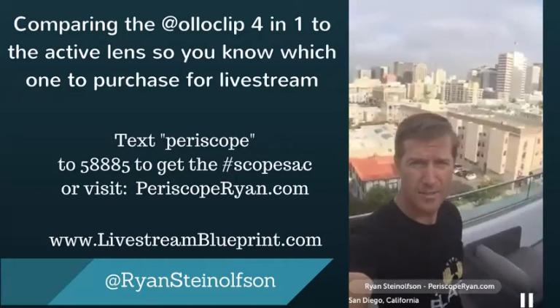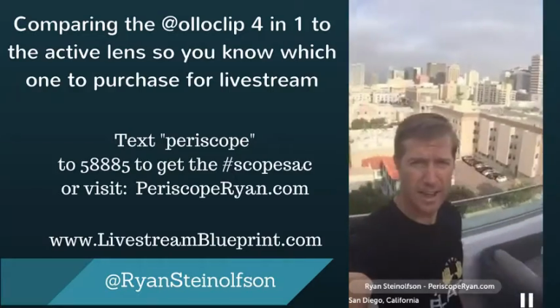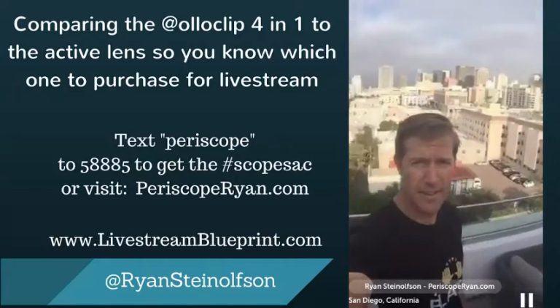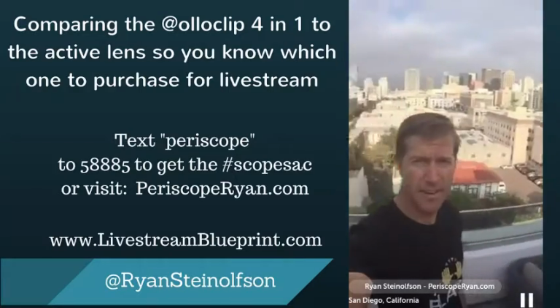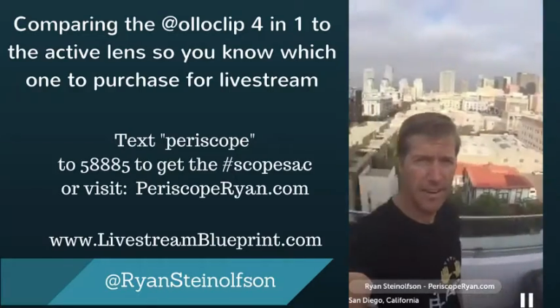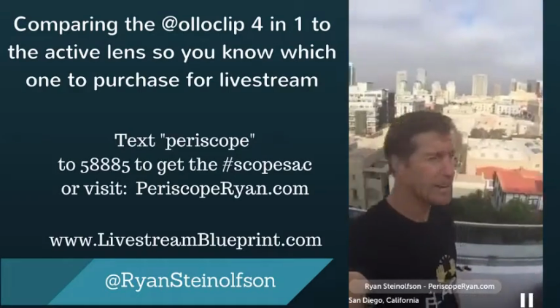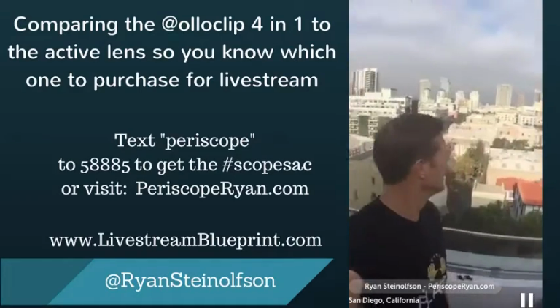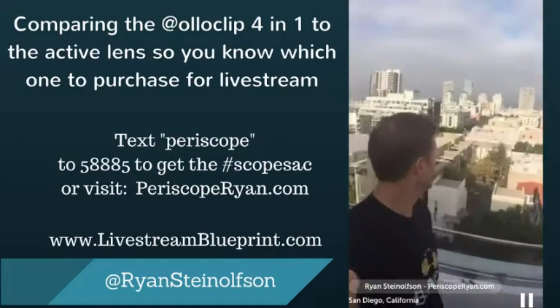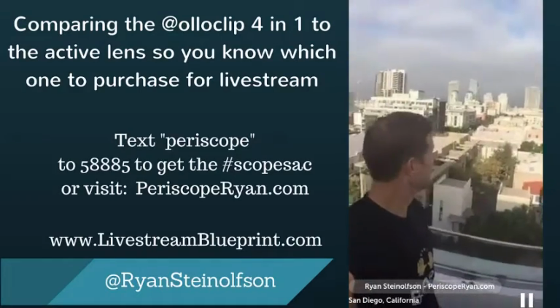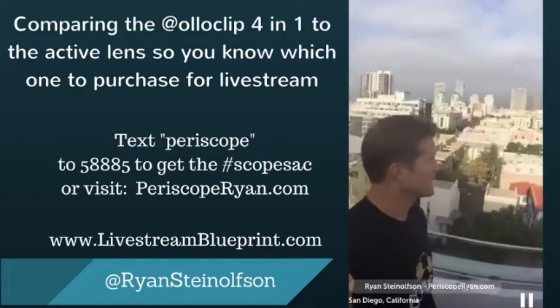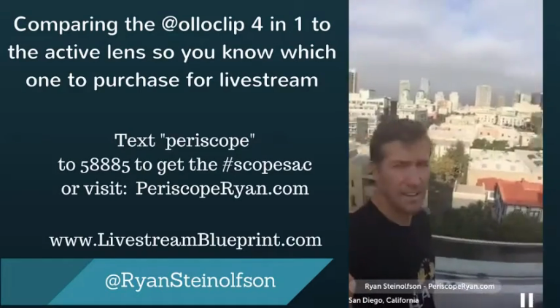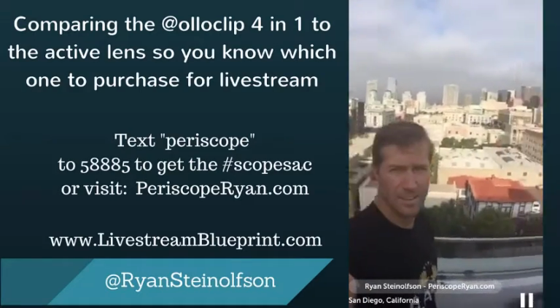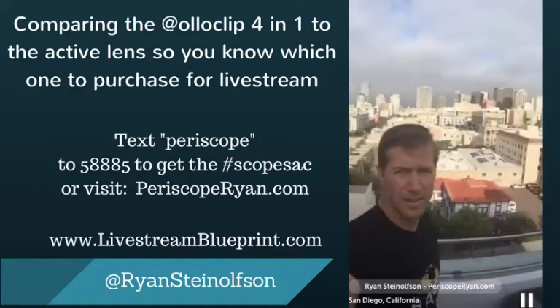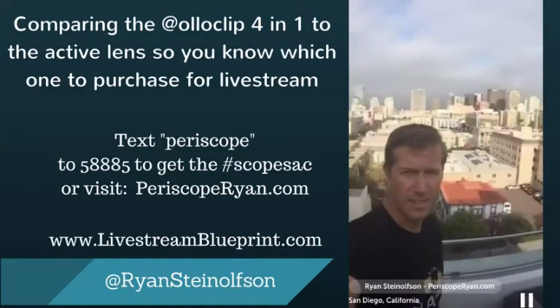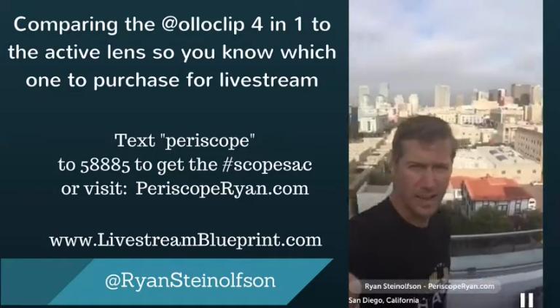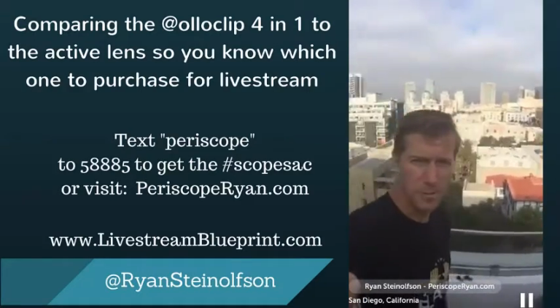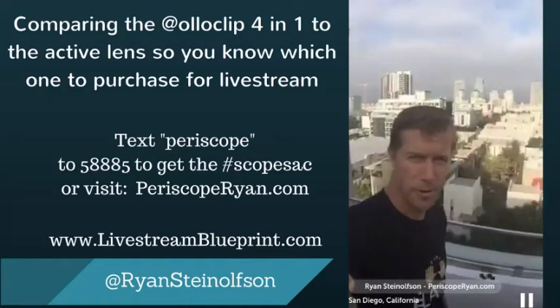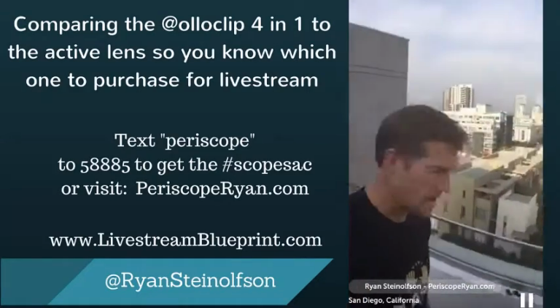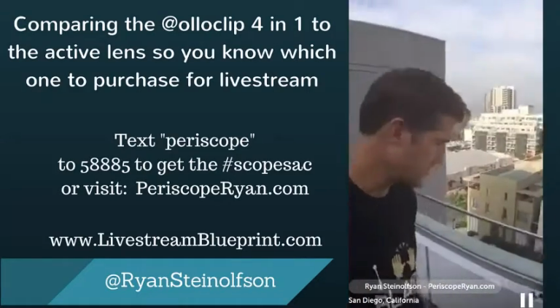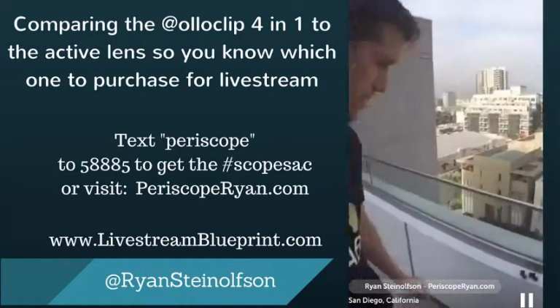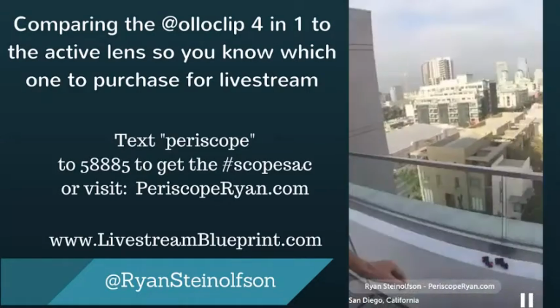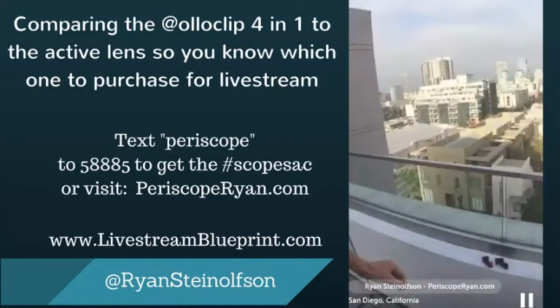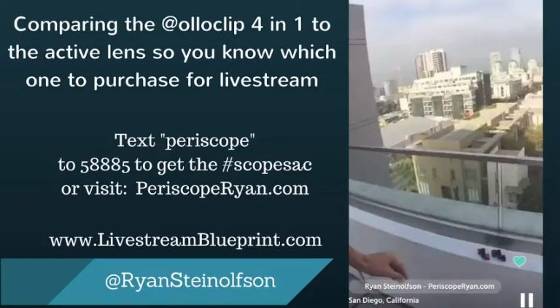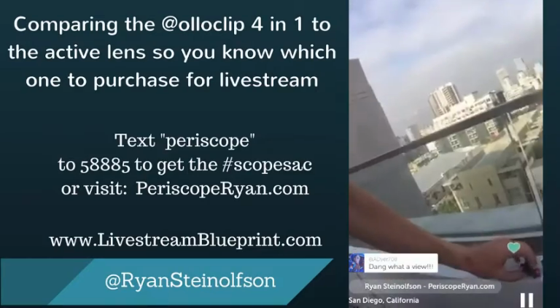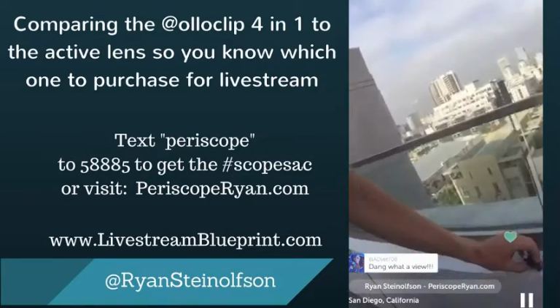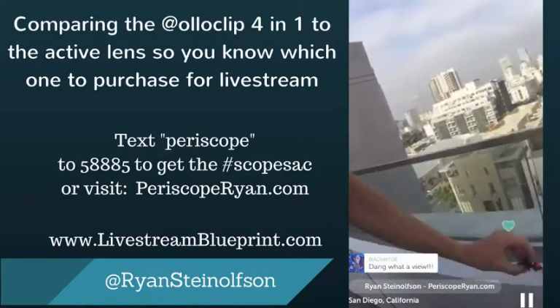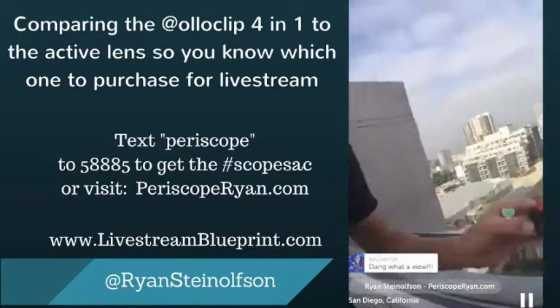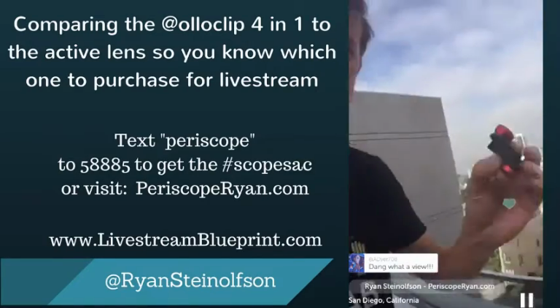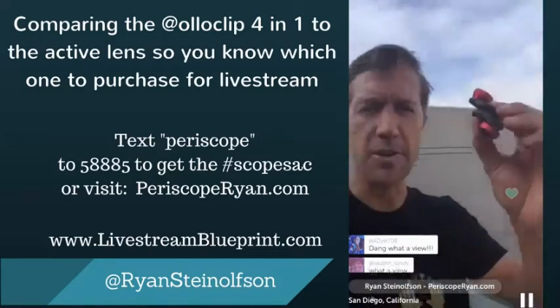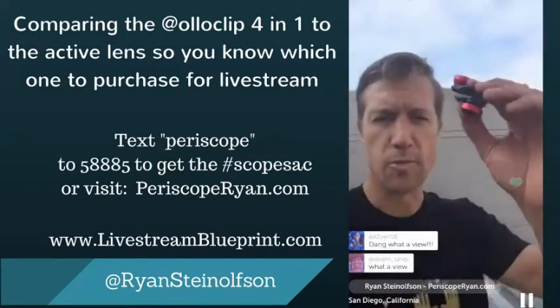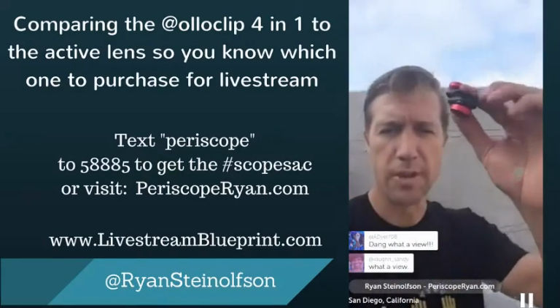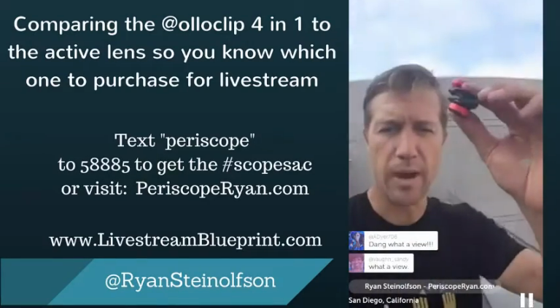There's the downtown area, you can see the clouds are burning off. It's pretty cool. So I'm just going to show you really quick.